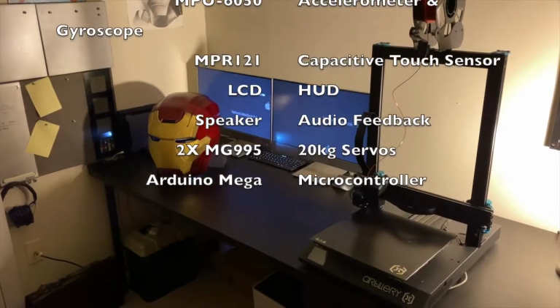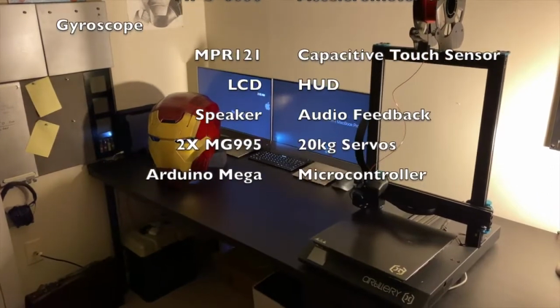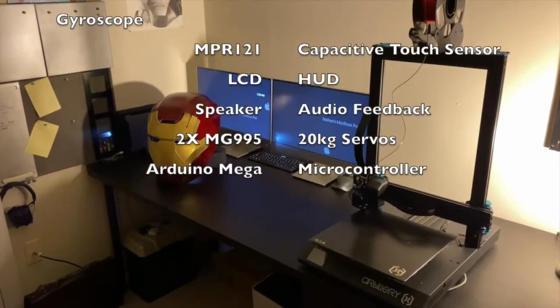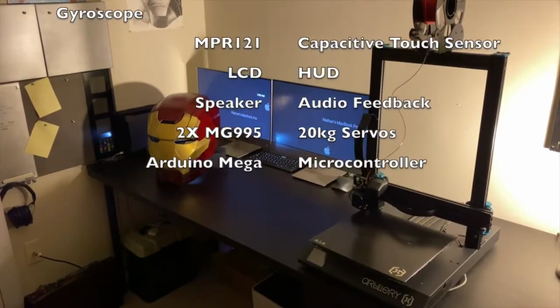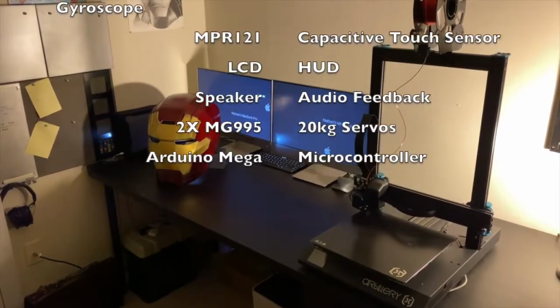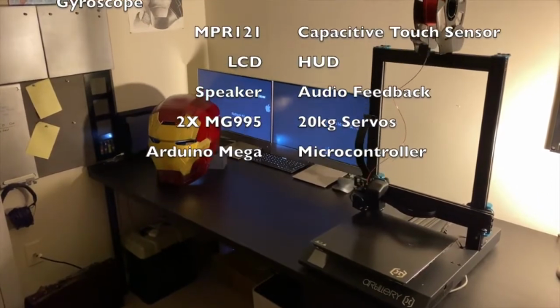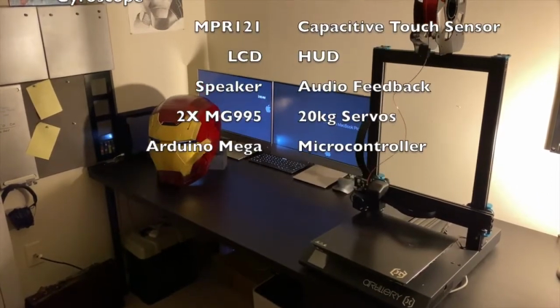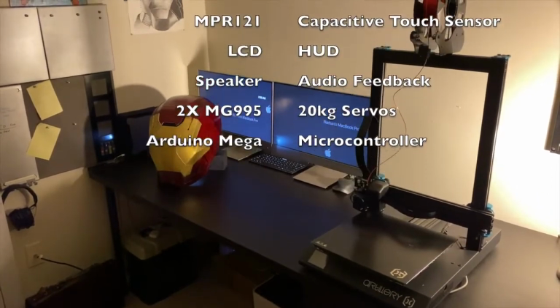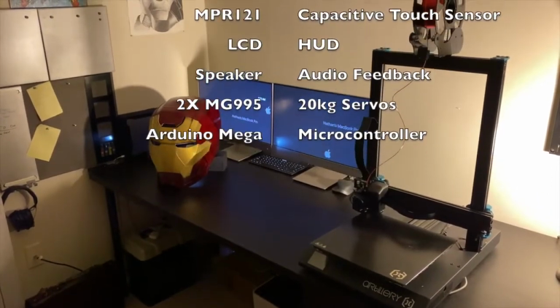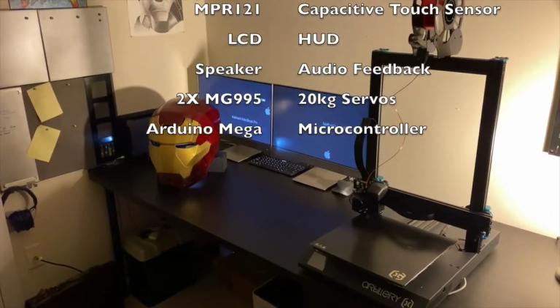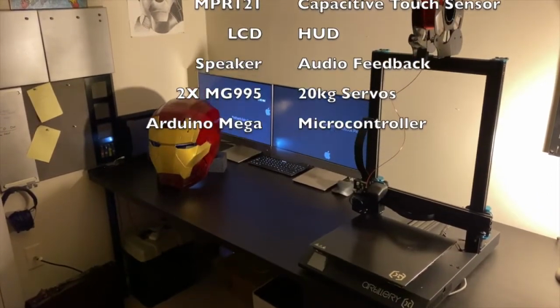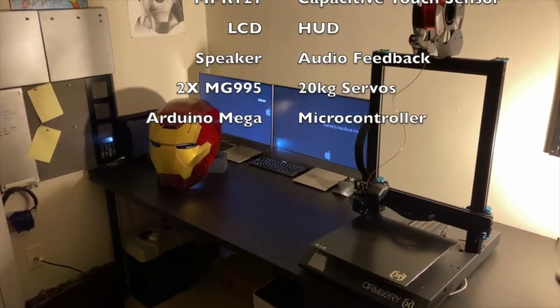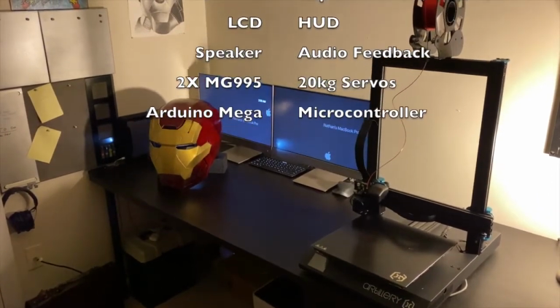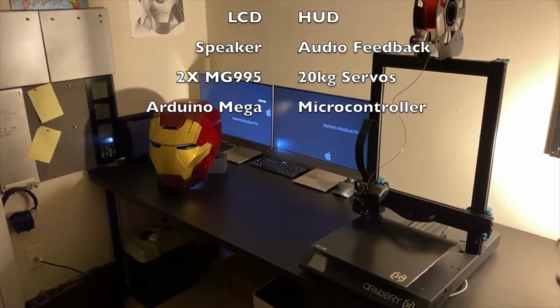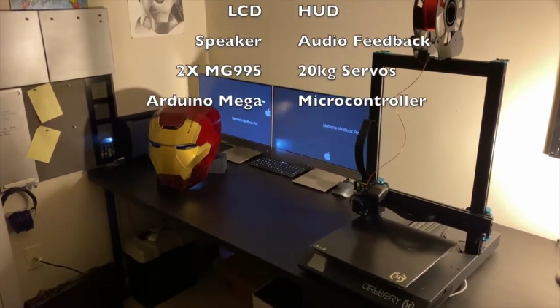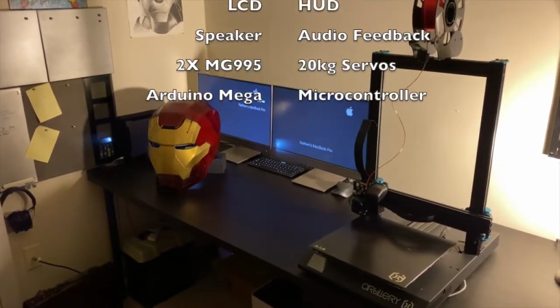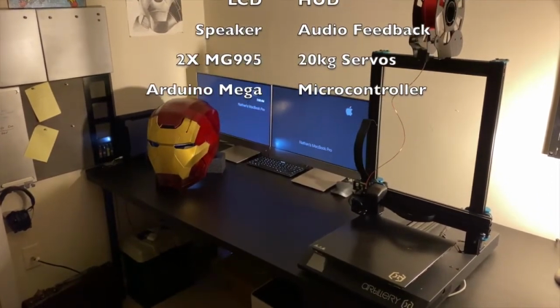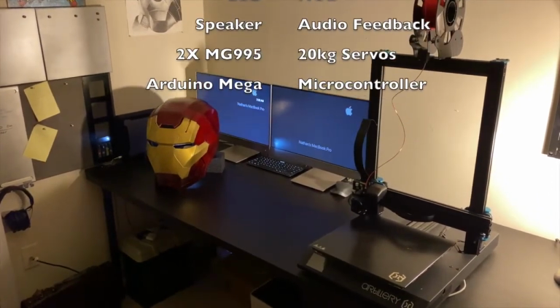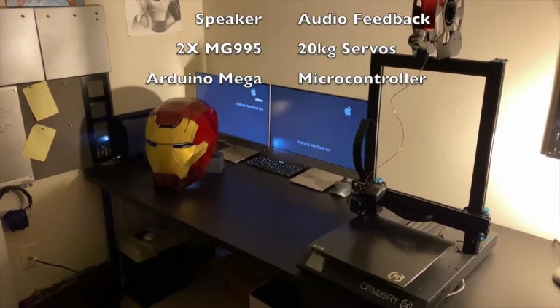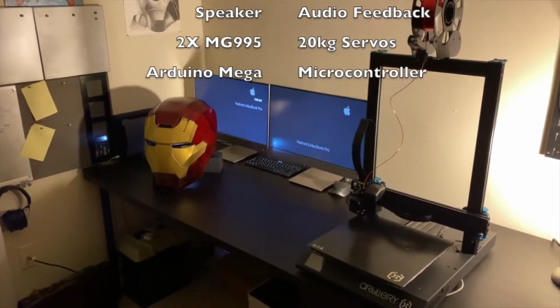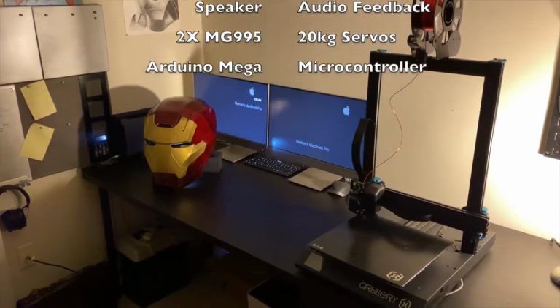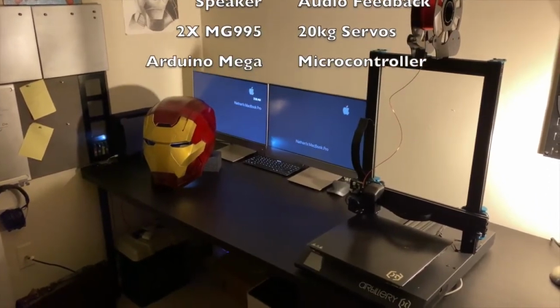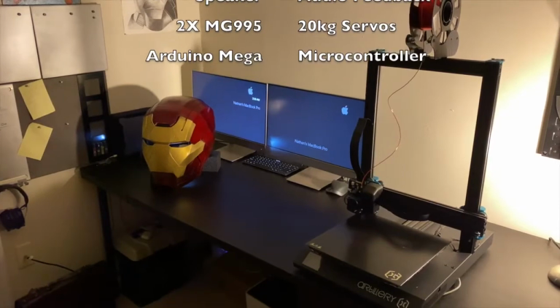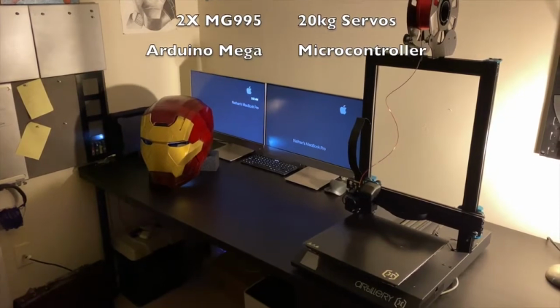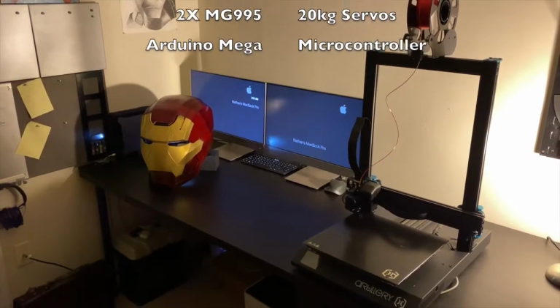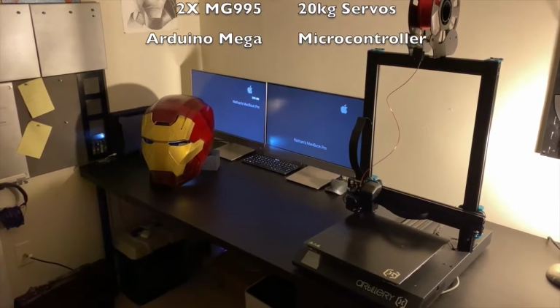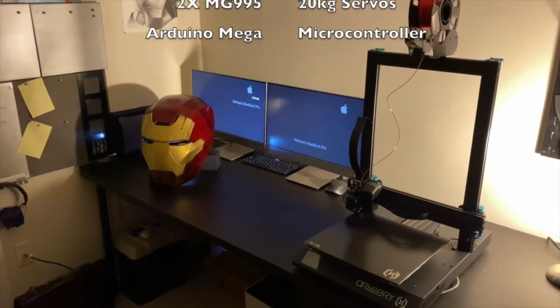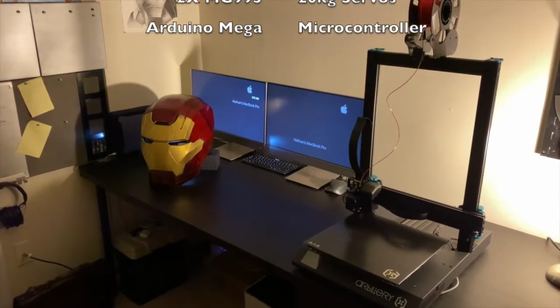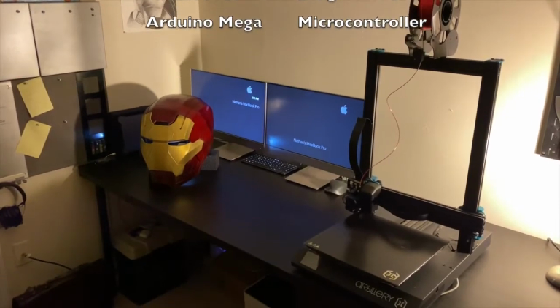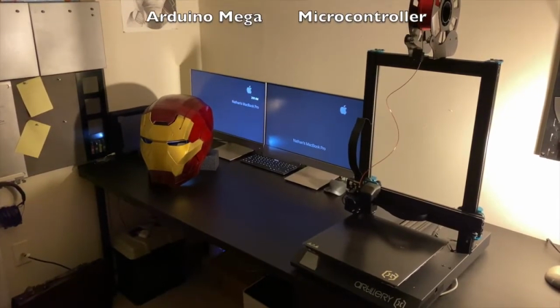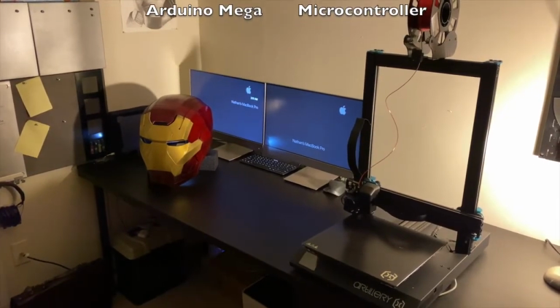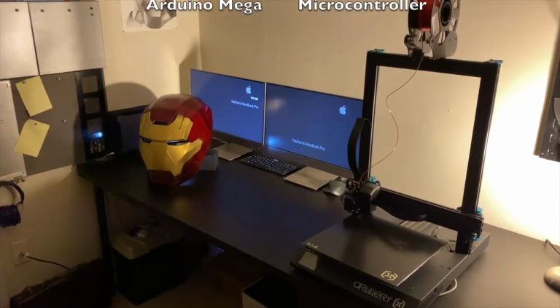Additional components include an LCD, a speaker, two MG995 20-kilogram servos, and an Arduino Mega.